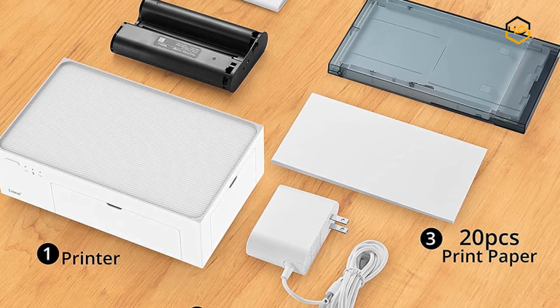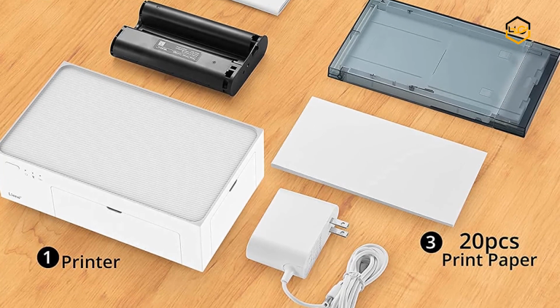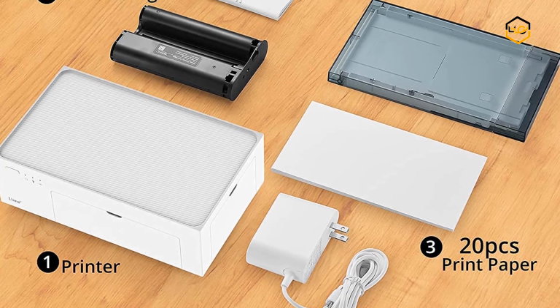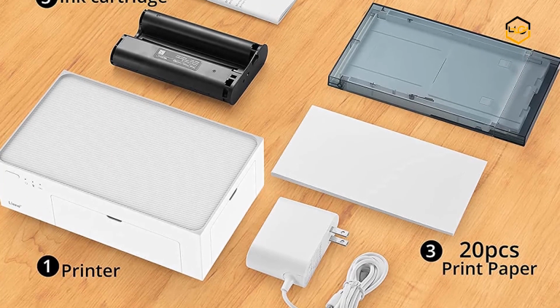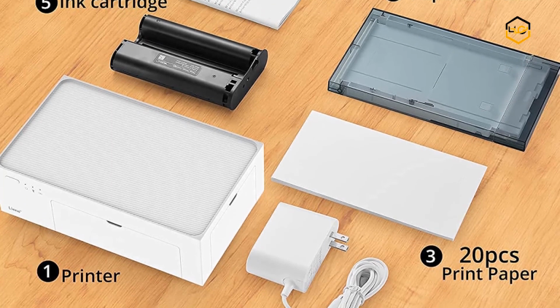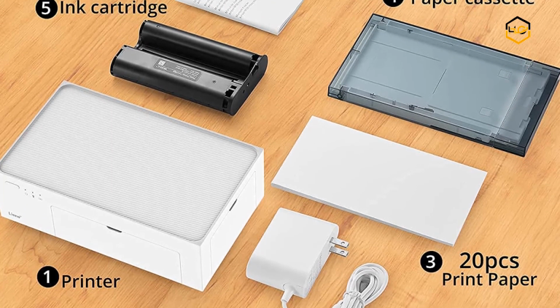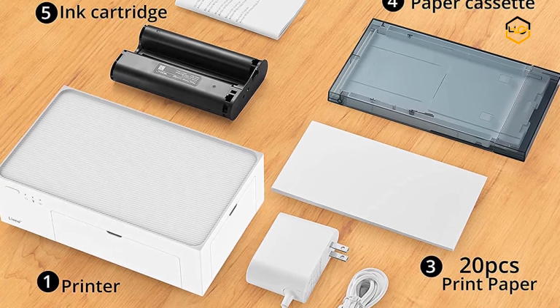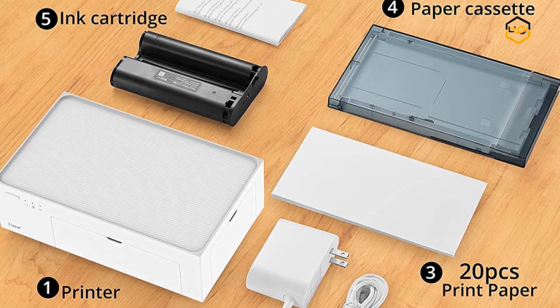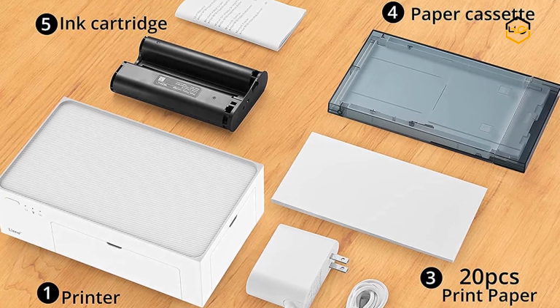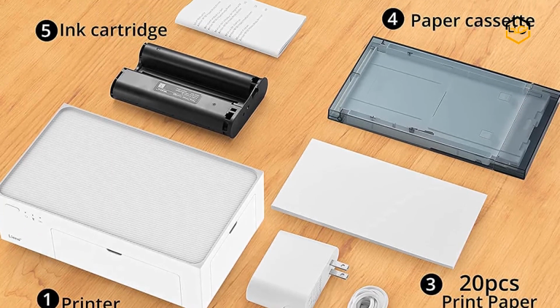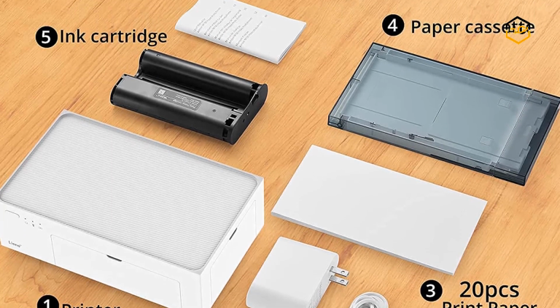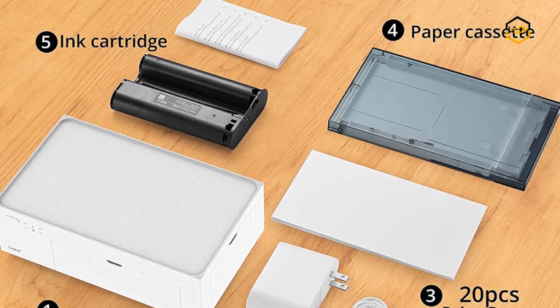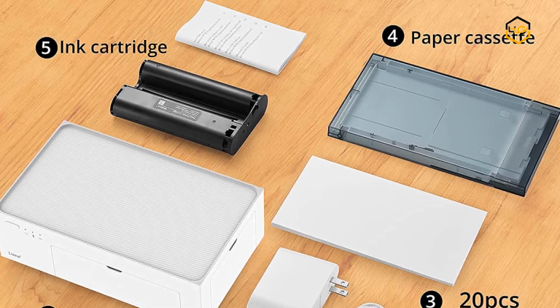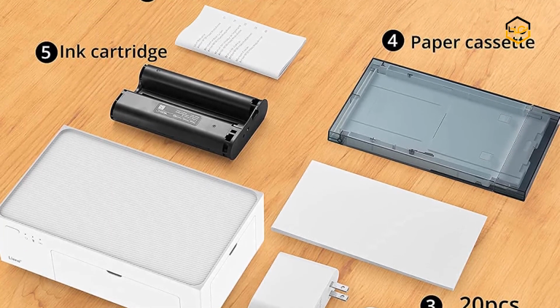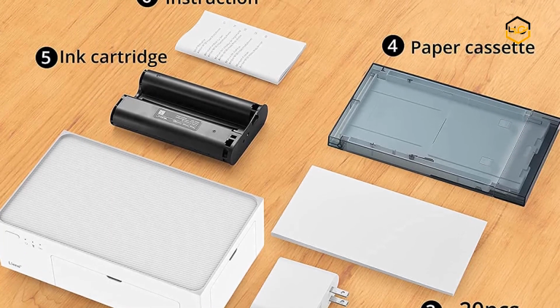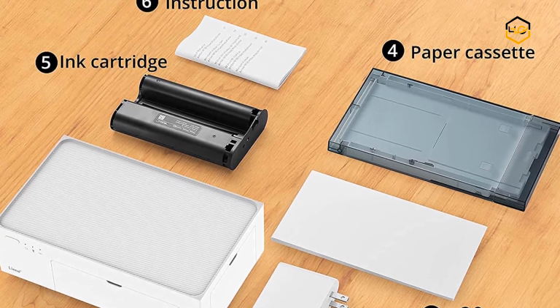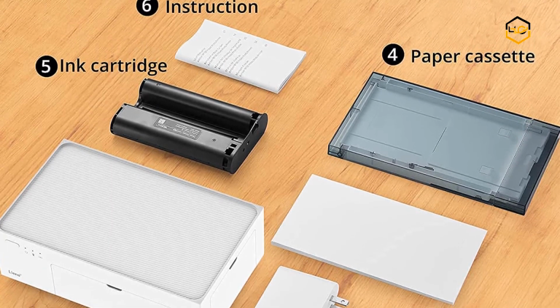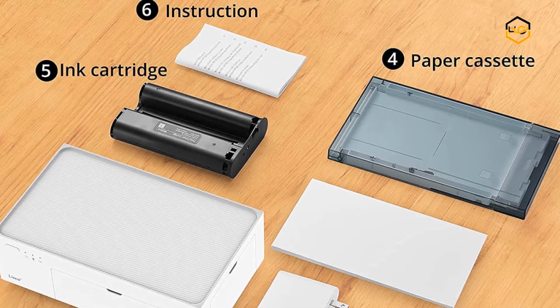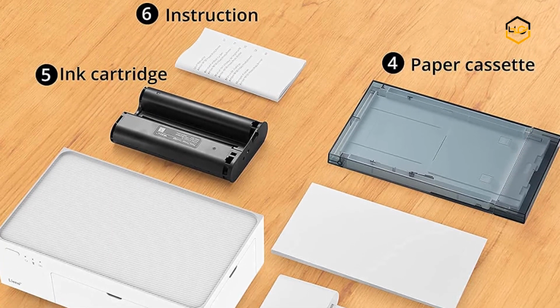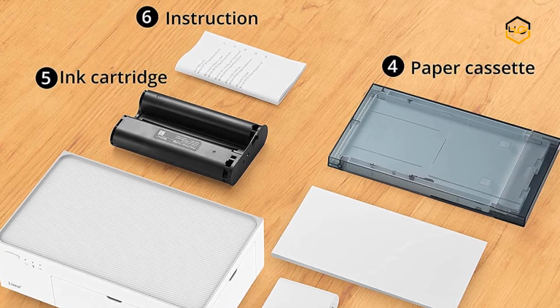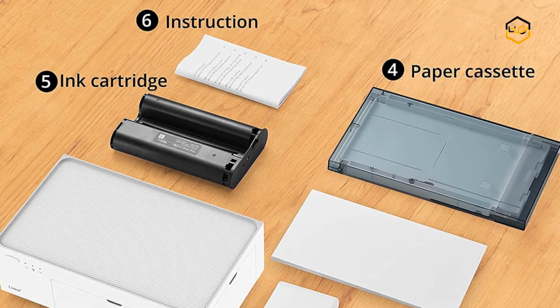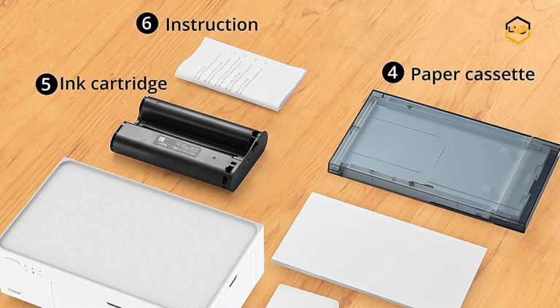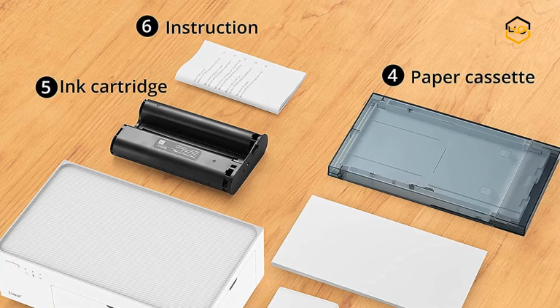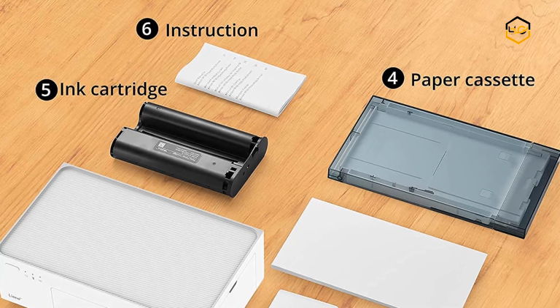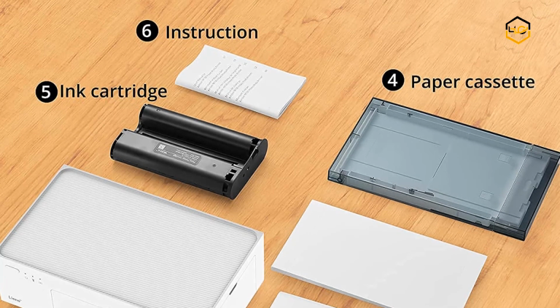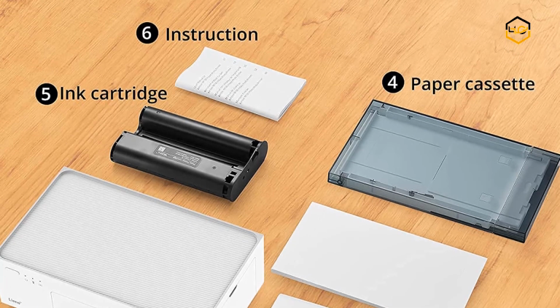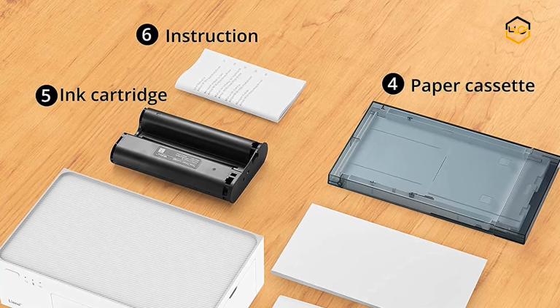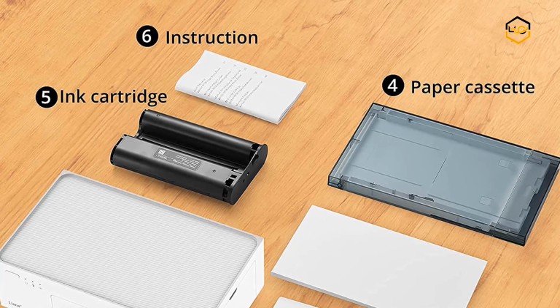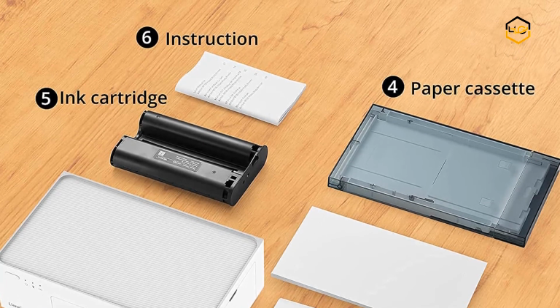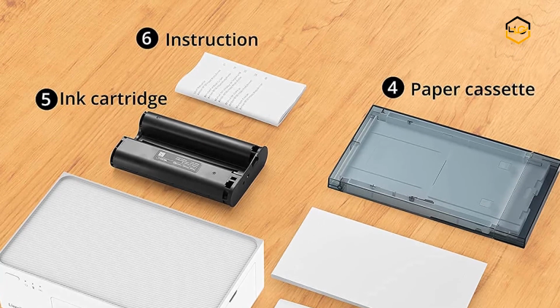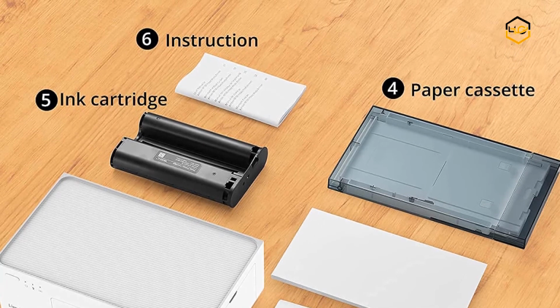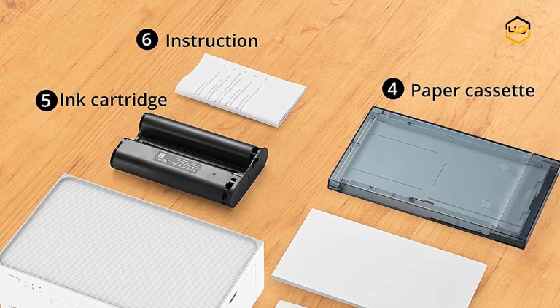Now it's your turn — let us know in the comments below if this video helped you find the best photo printer for your needs.